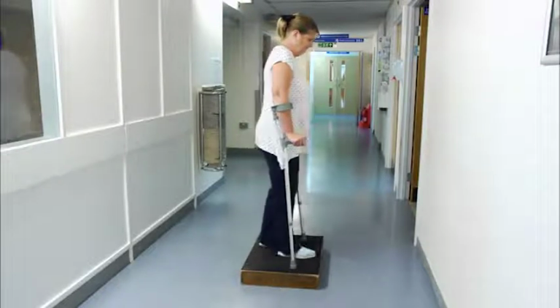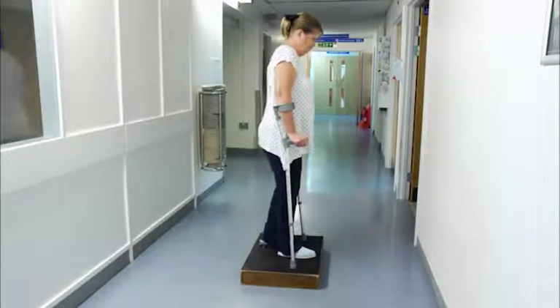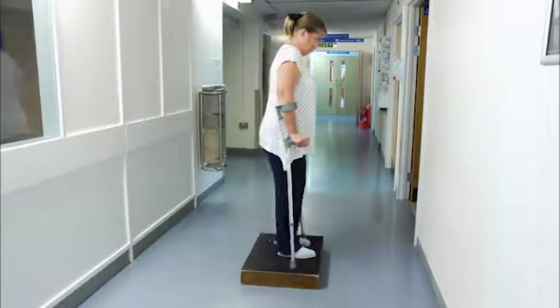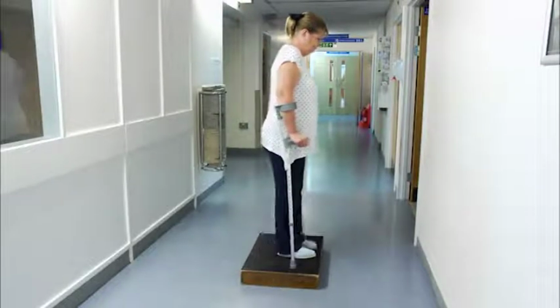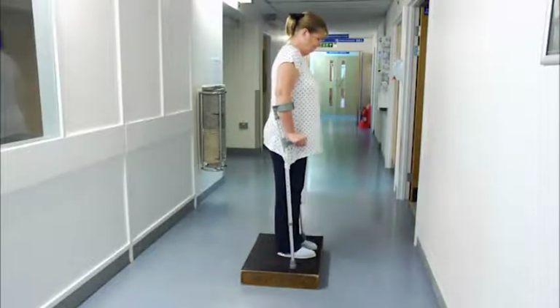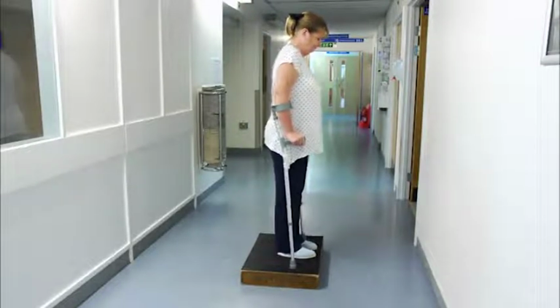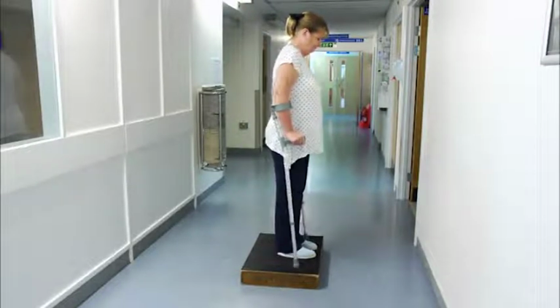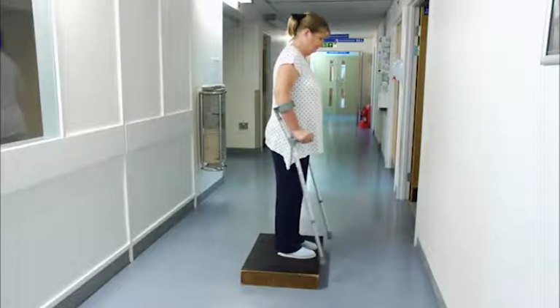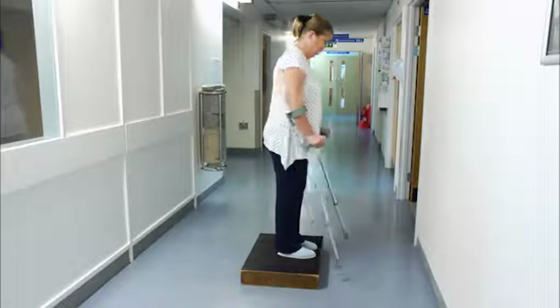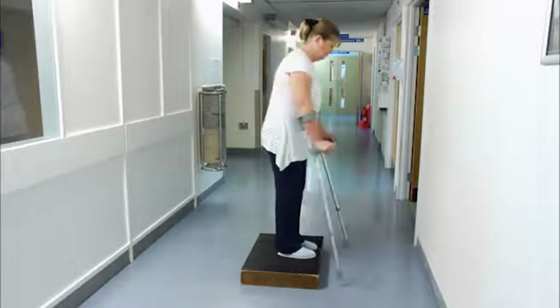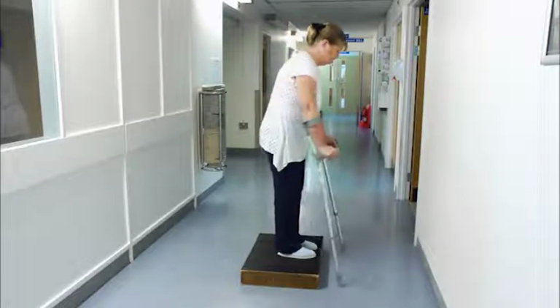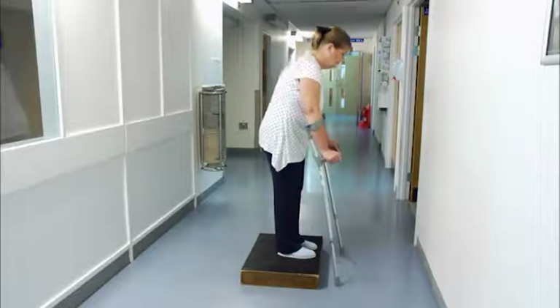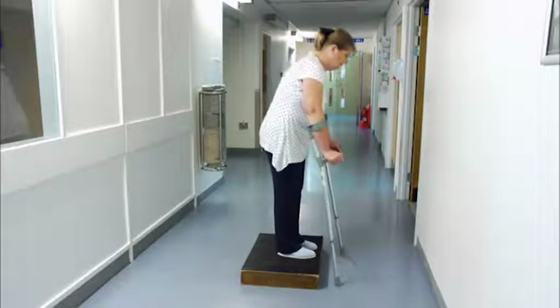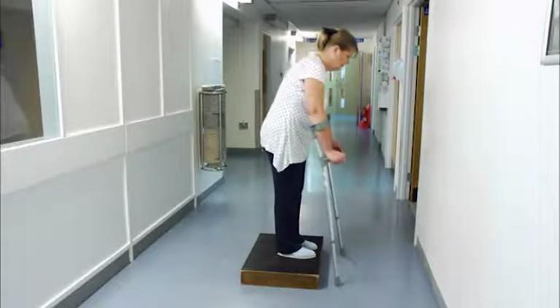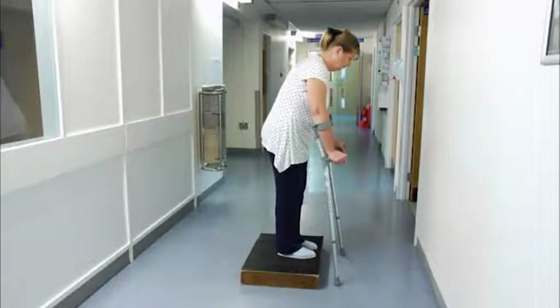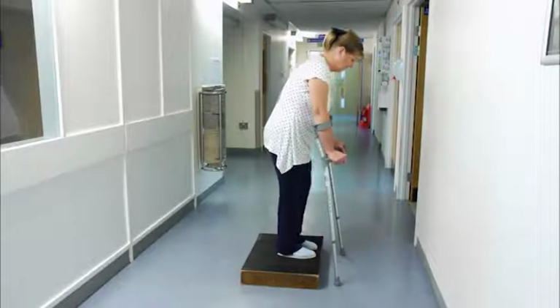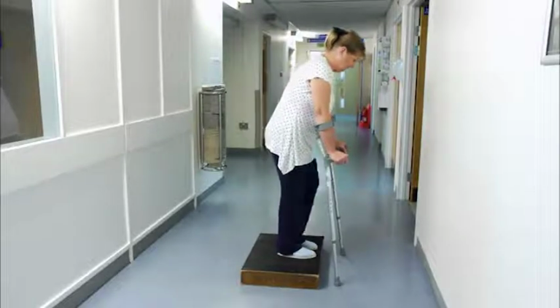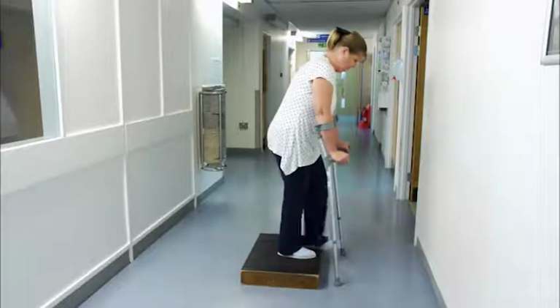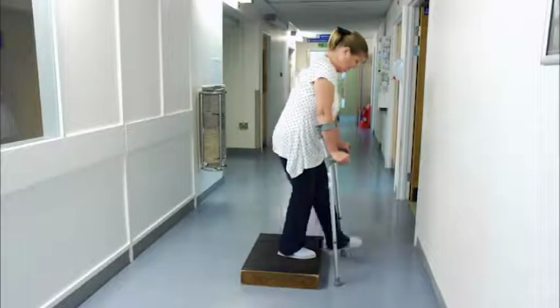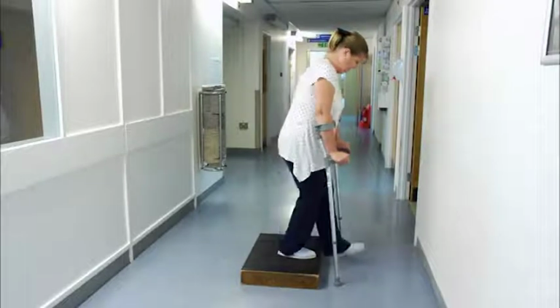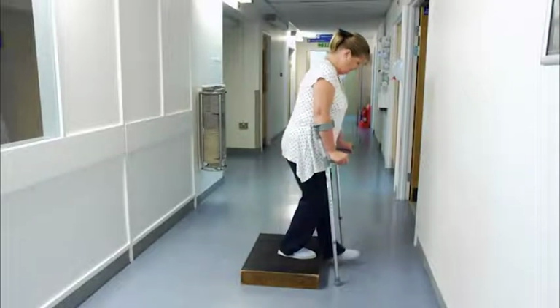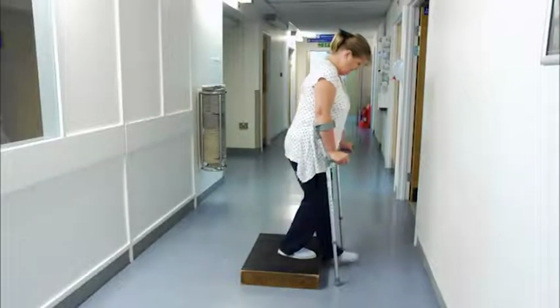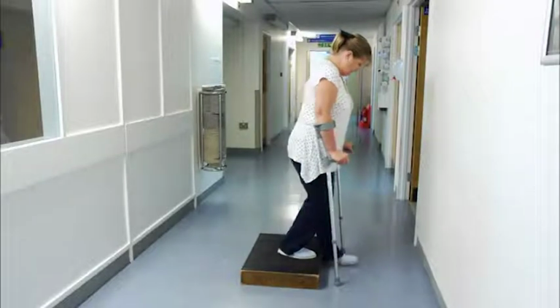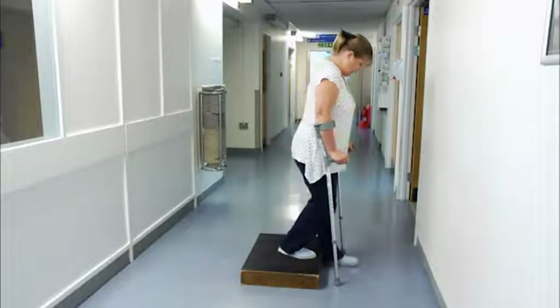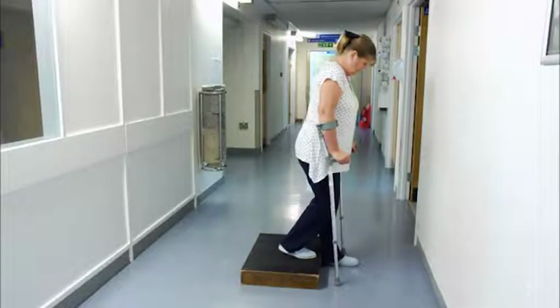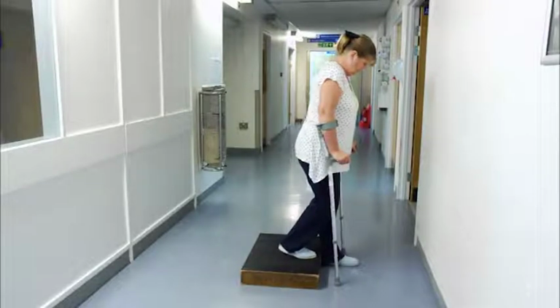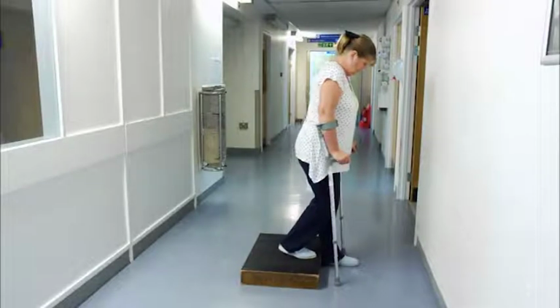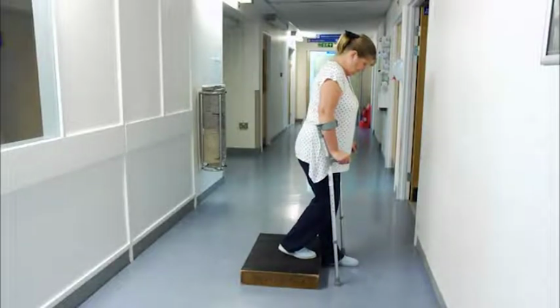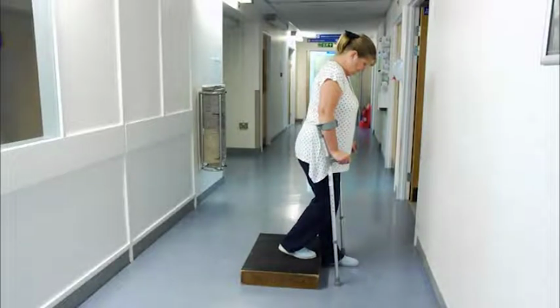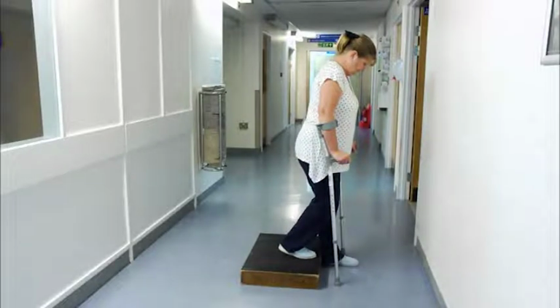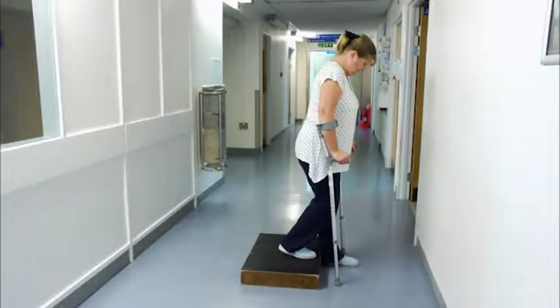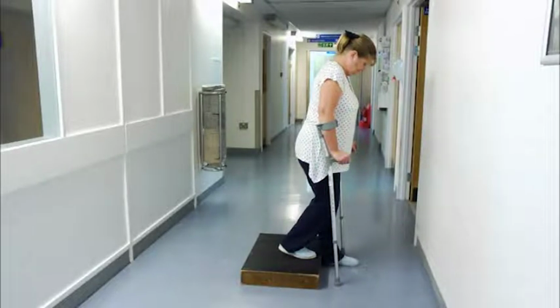To descend, place both crutches down, followed by the operated leg. Once you feel balanced, step down with your good leg.